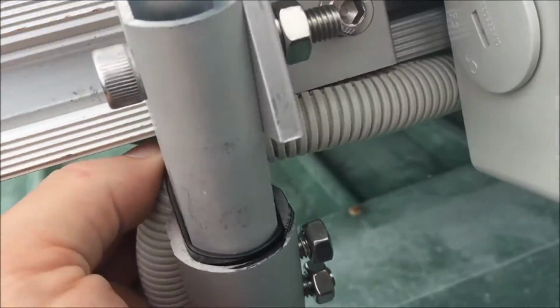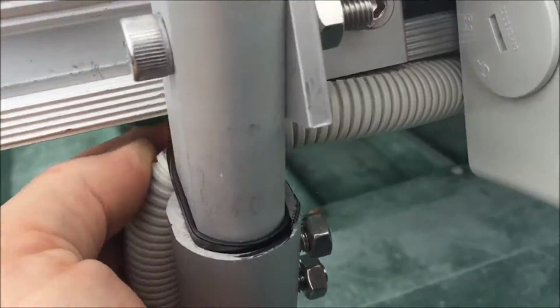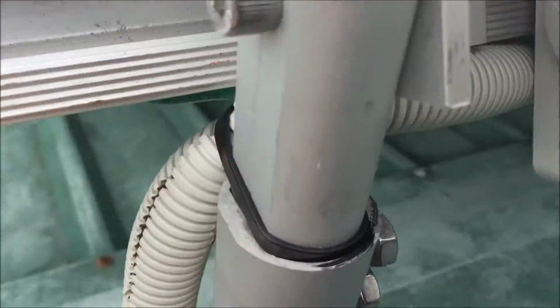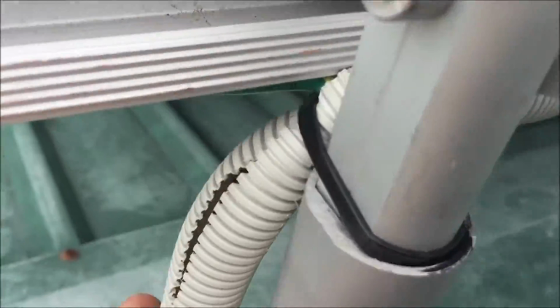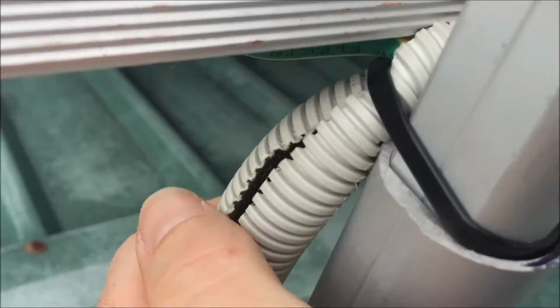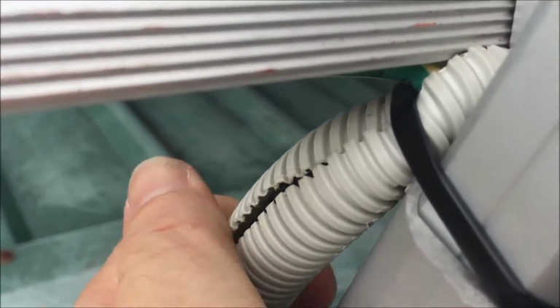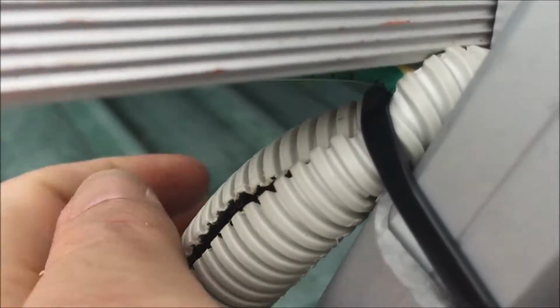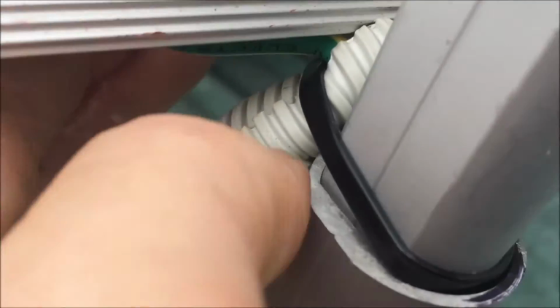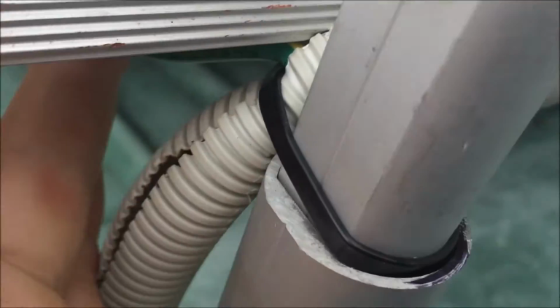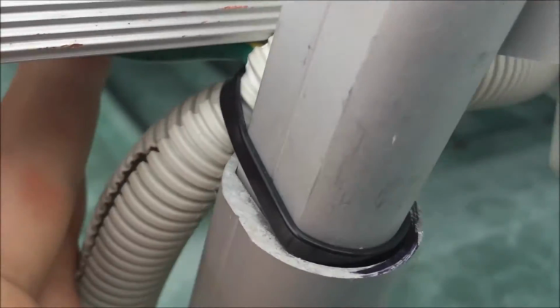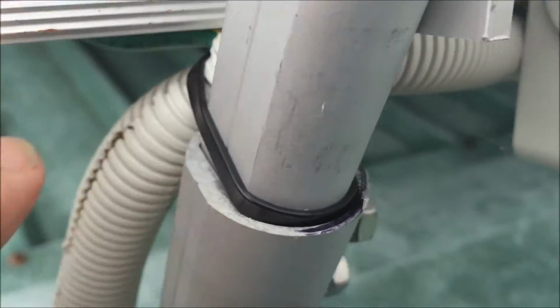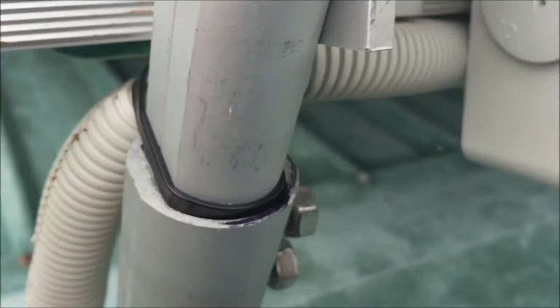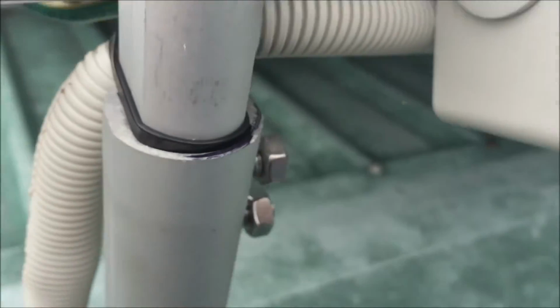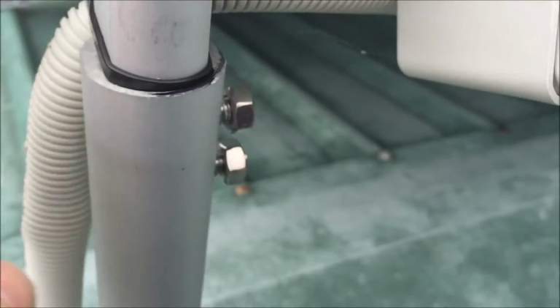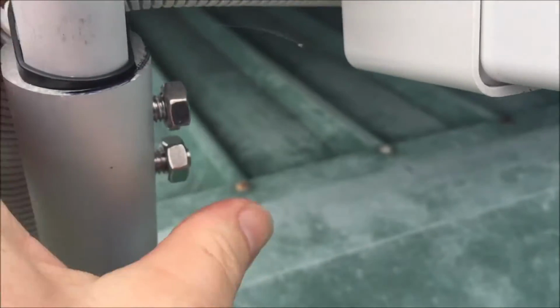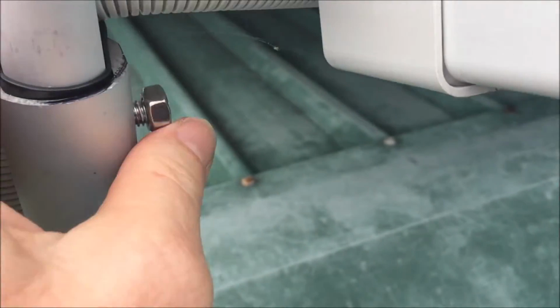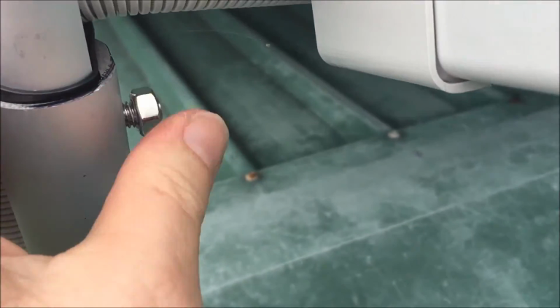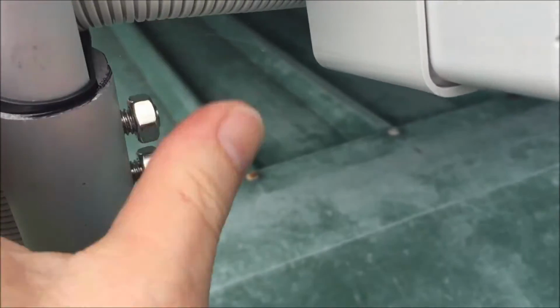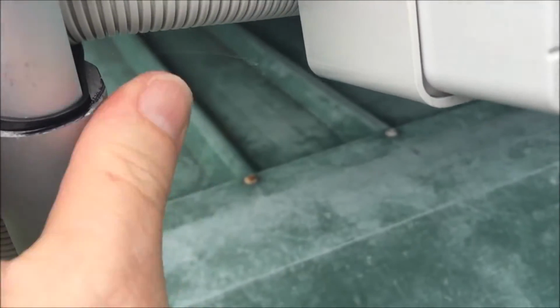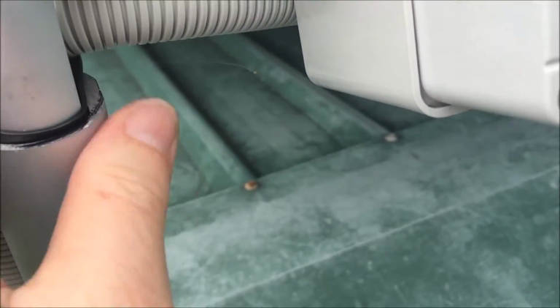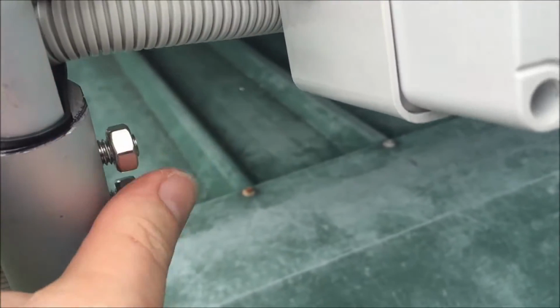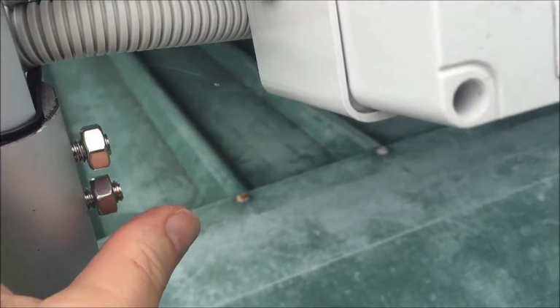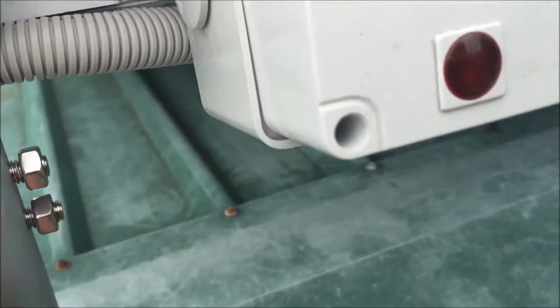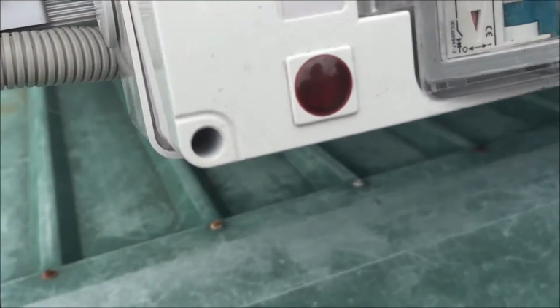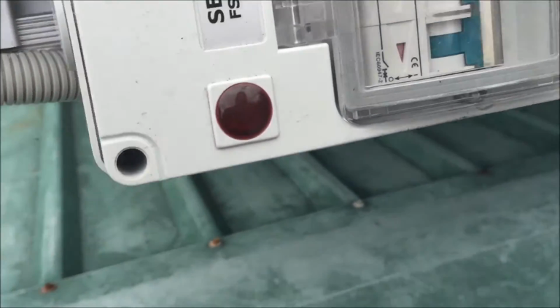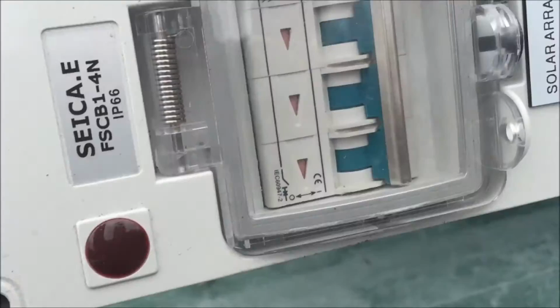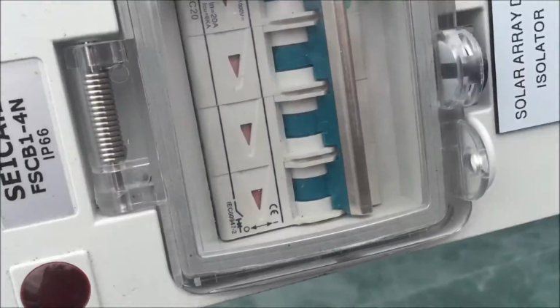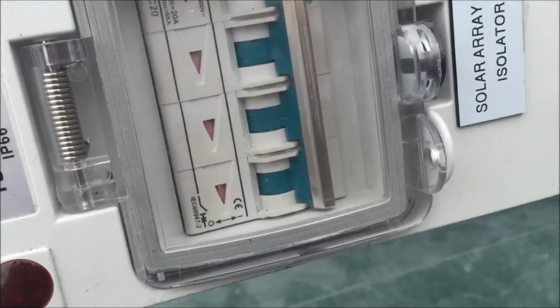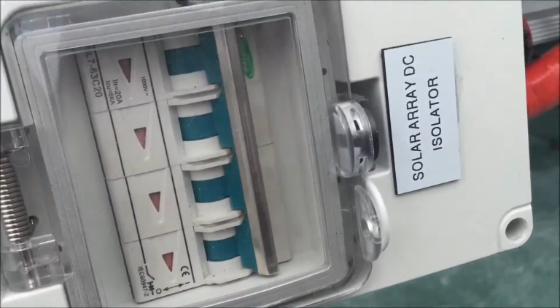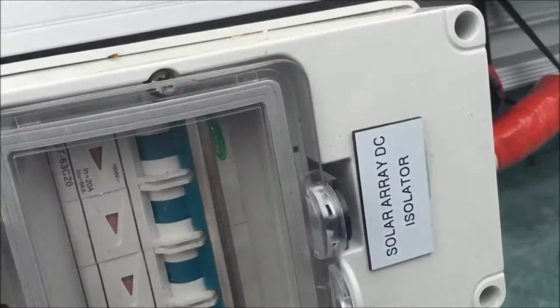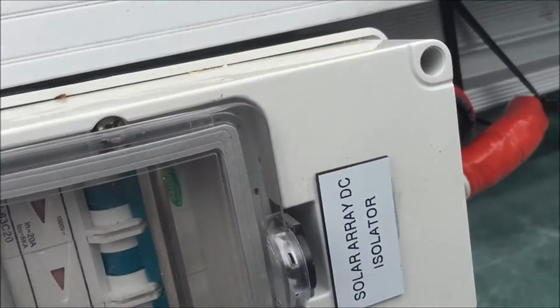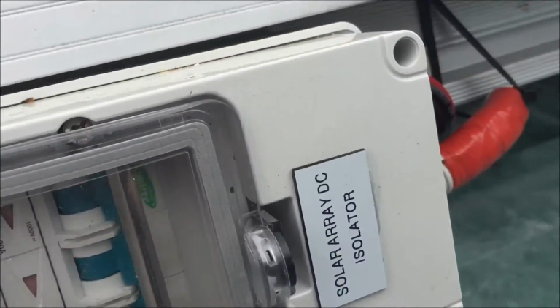That one's going to be a problem — I'll sort that out in a minute. Let's go through and tighten all them back up again. And they're done.